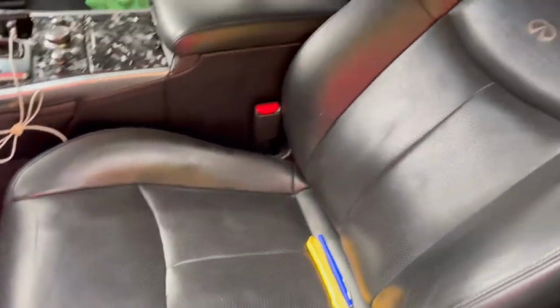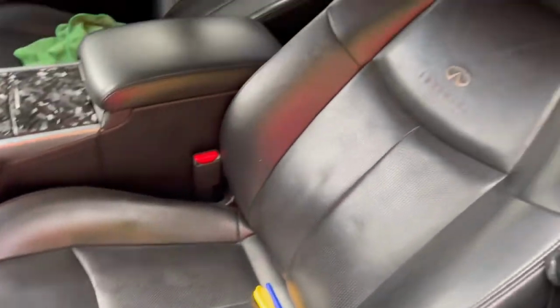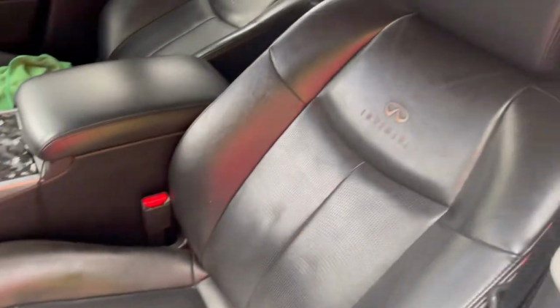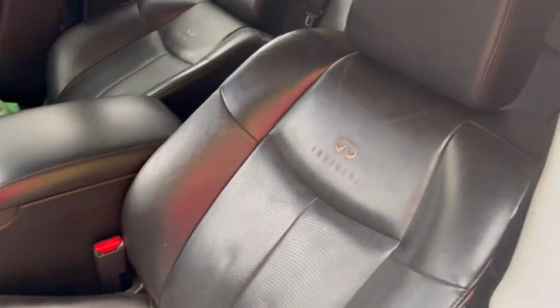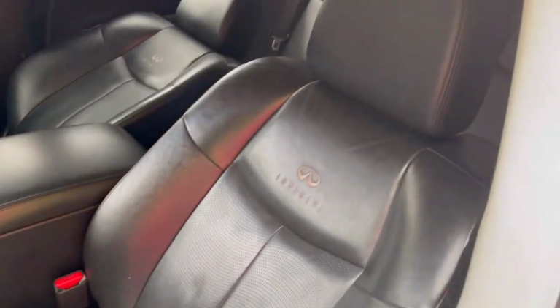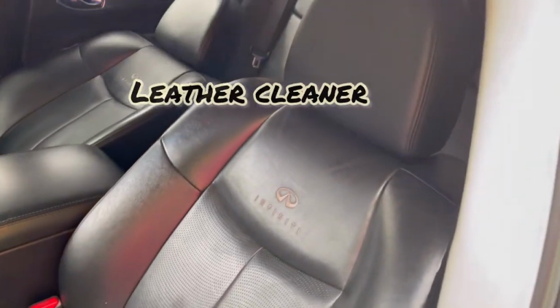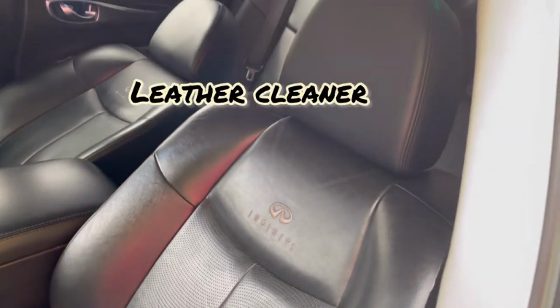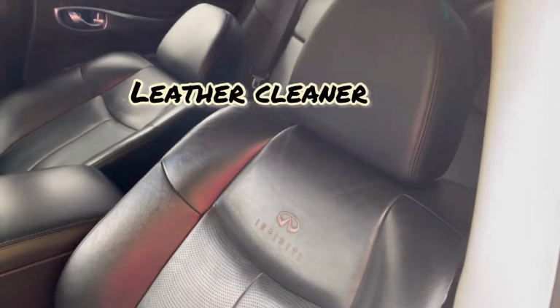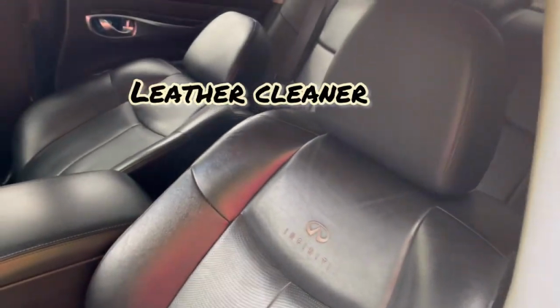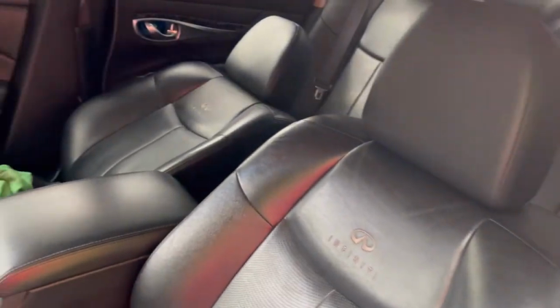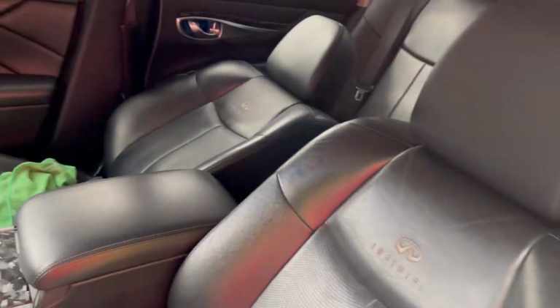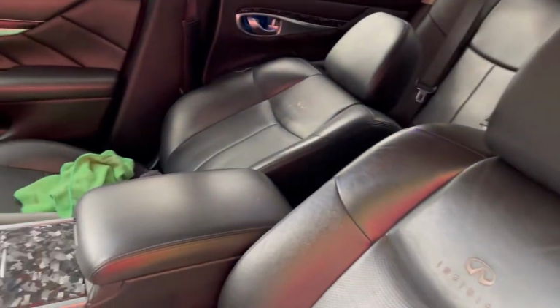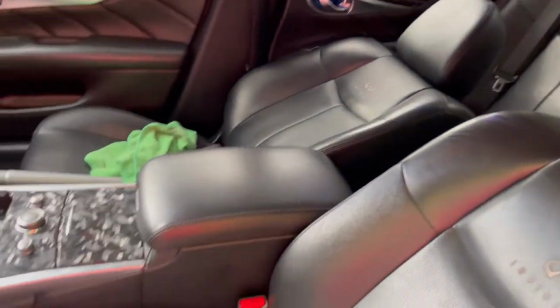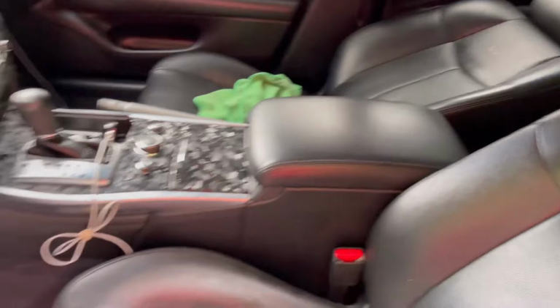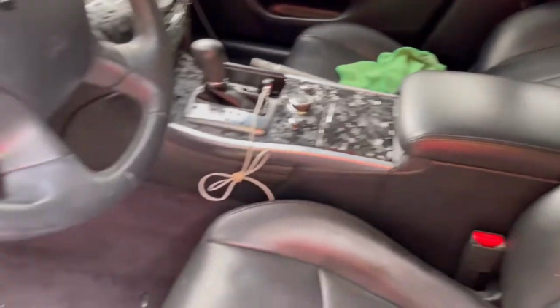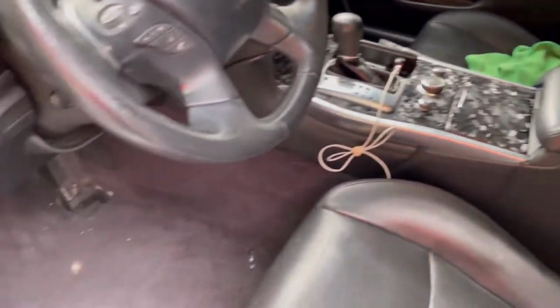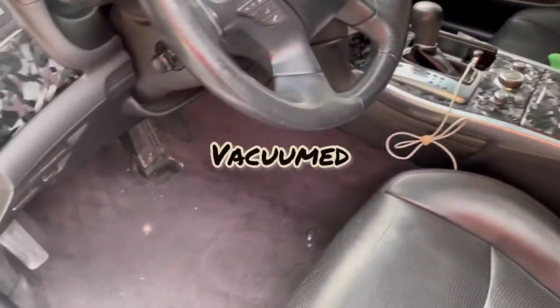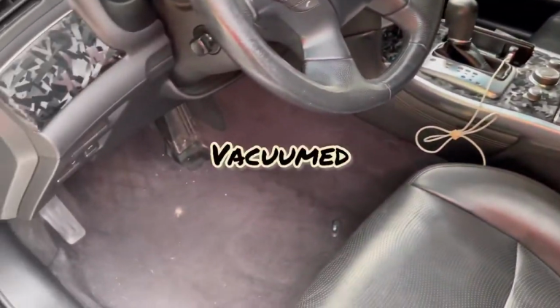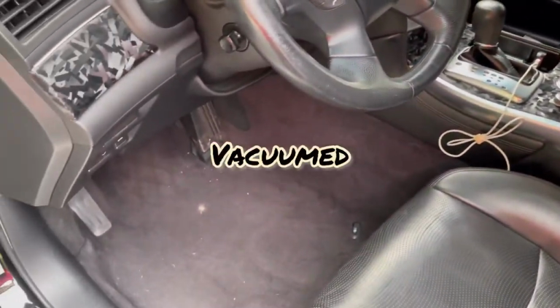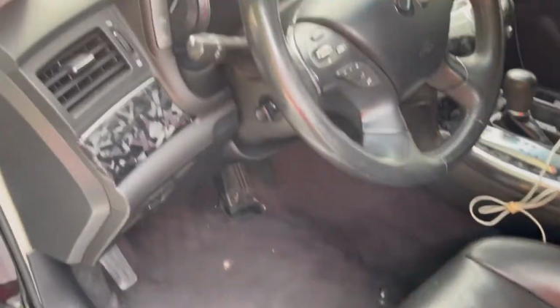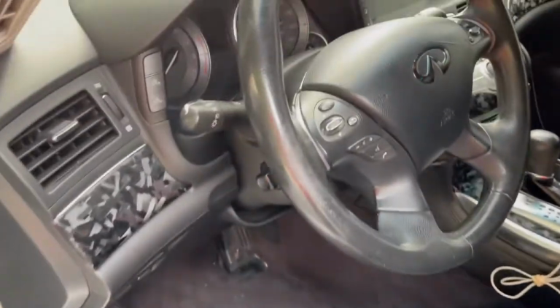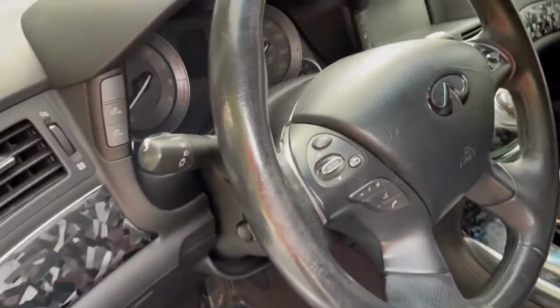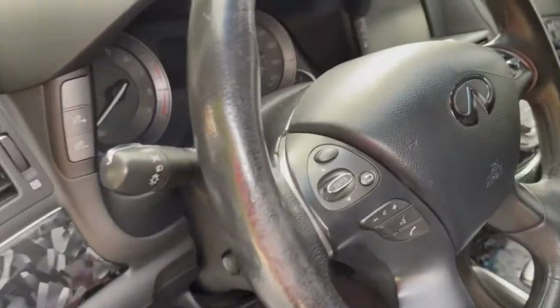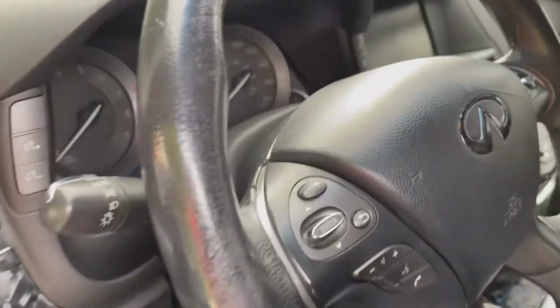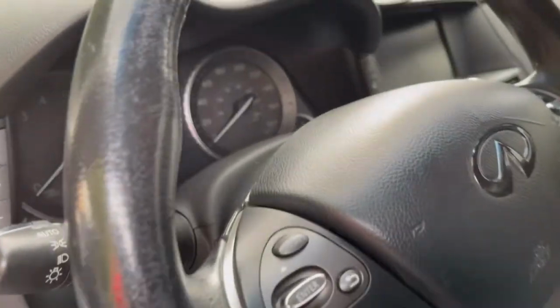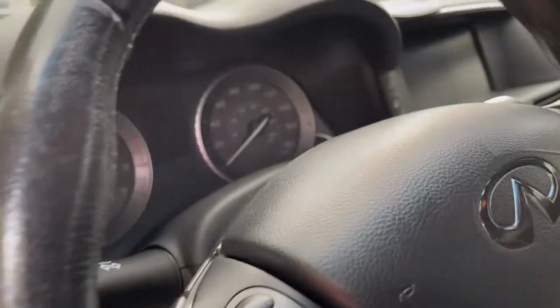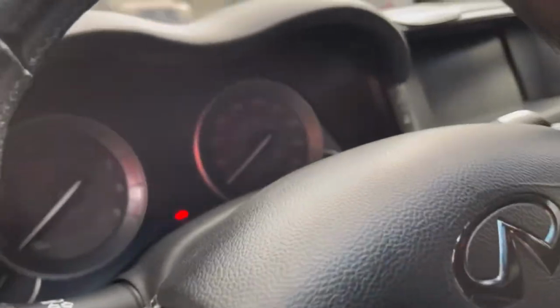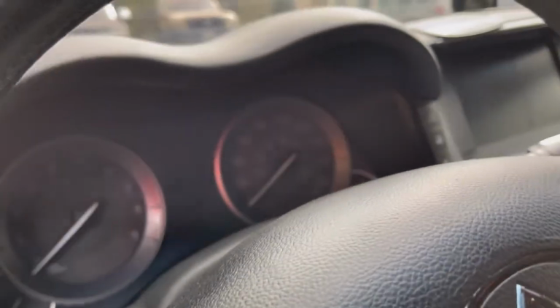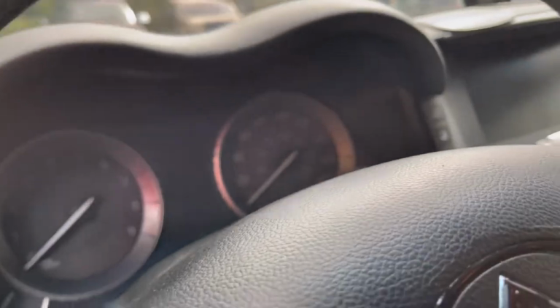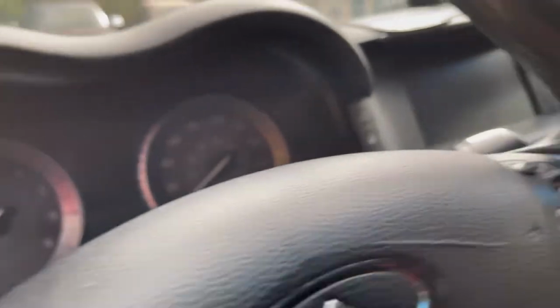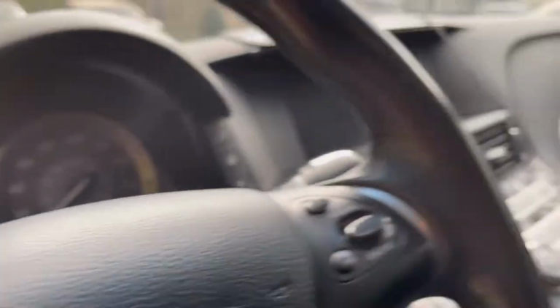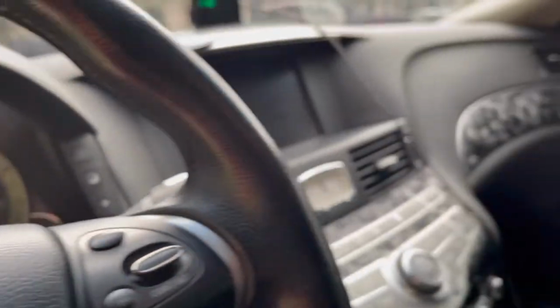I did the whole nine — did the leather cleaner and all that good stuff, vacuumed, wiped down the interior.